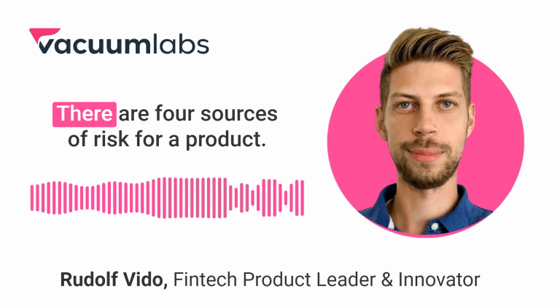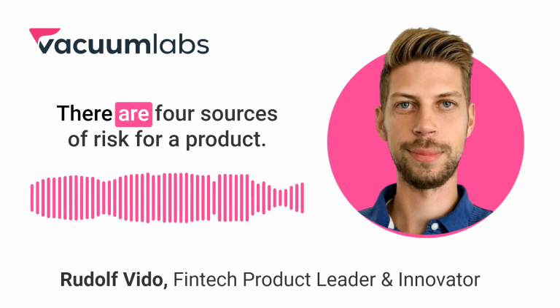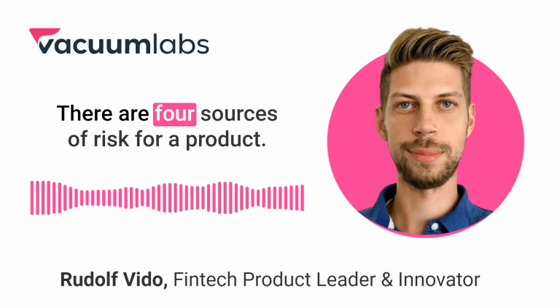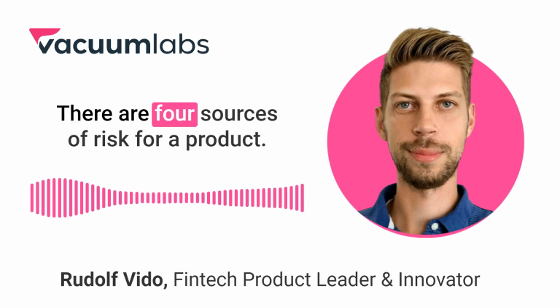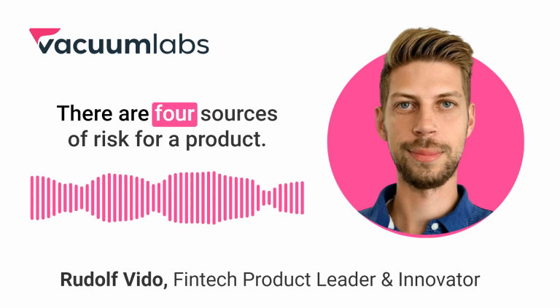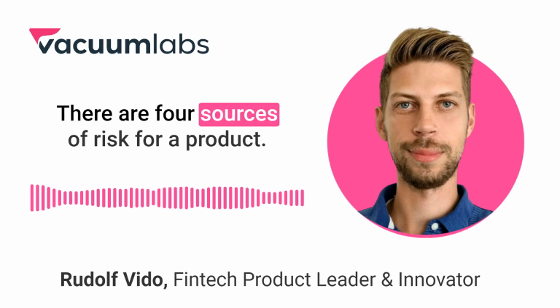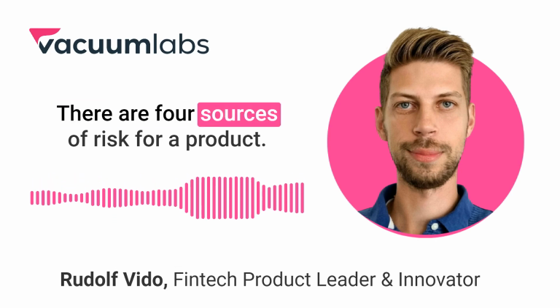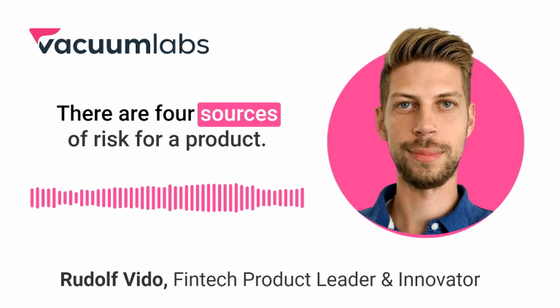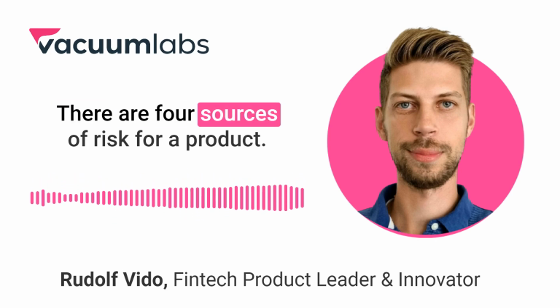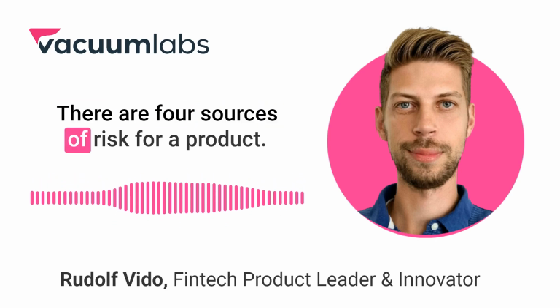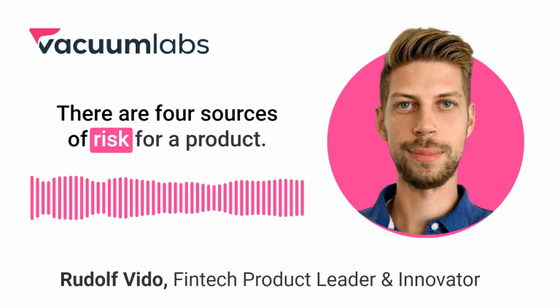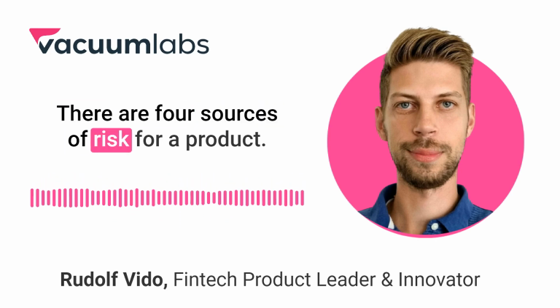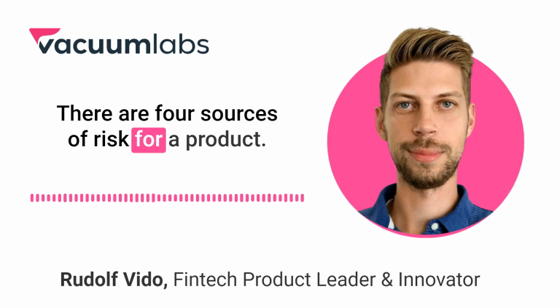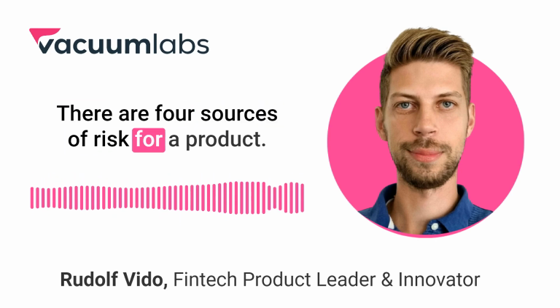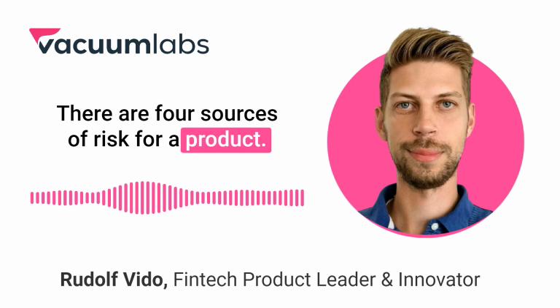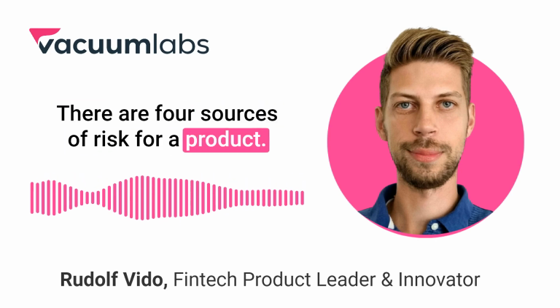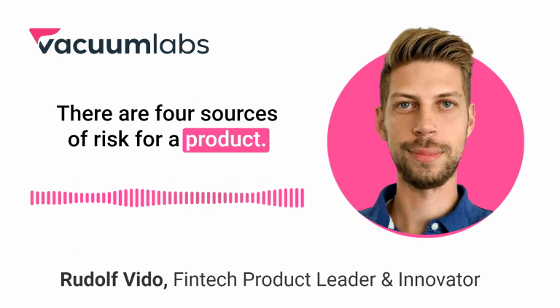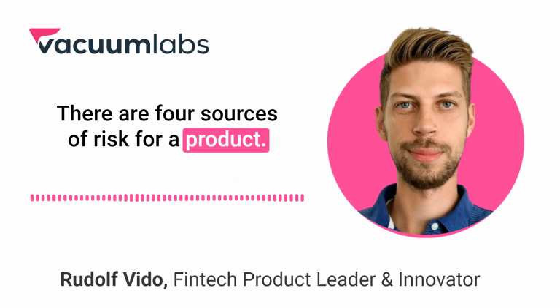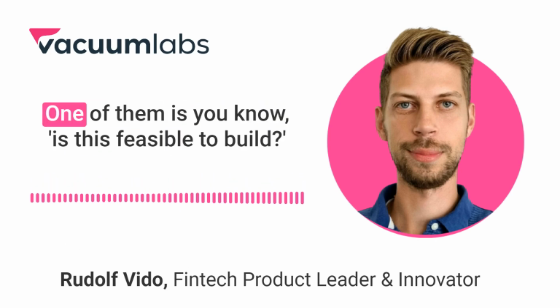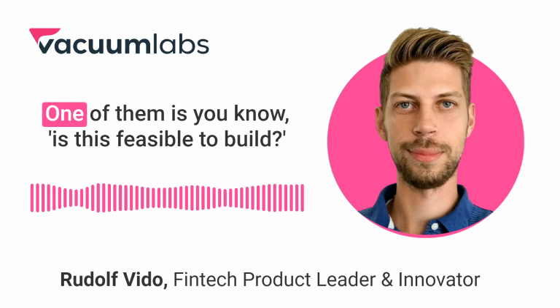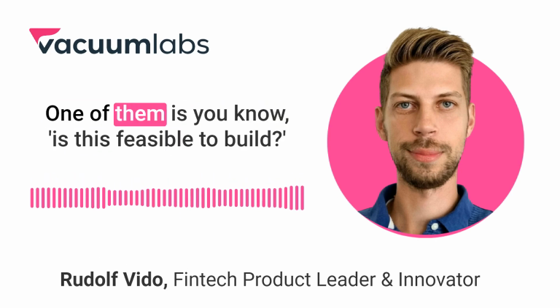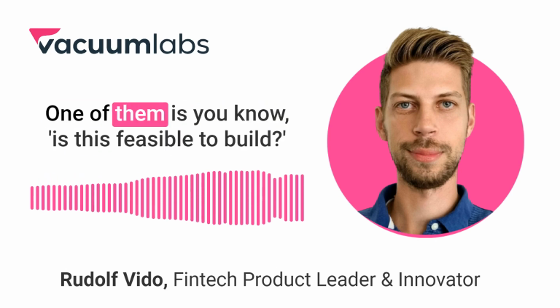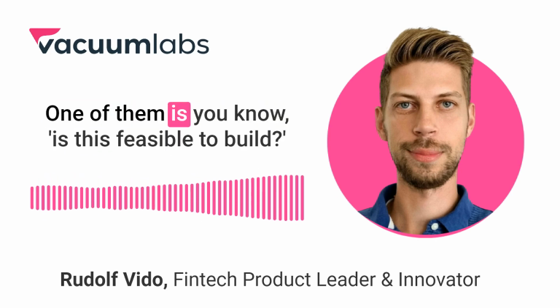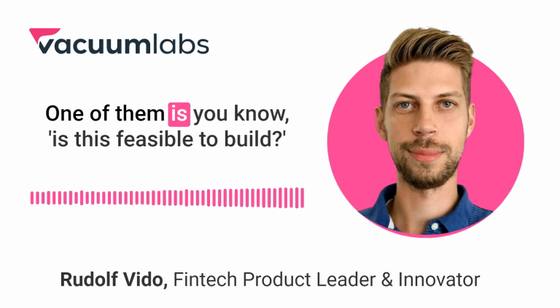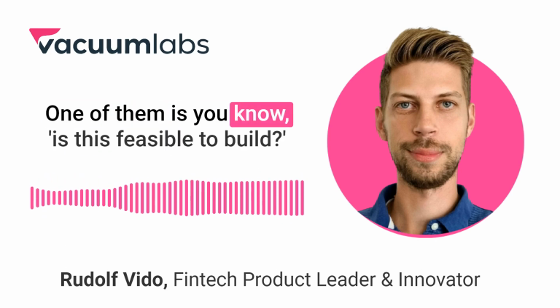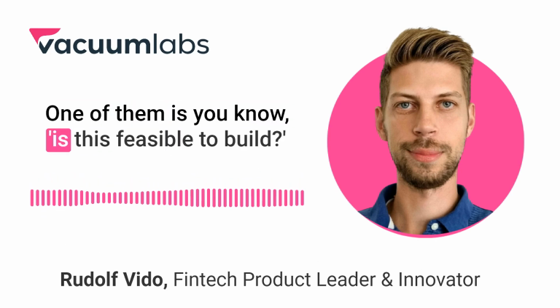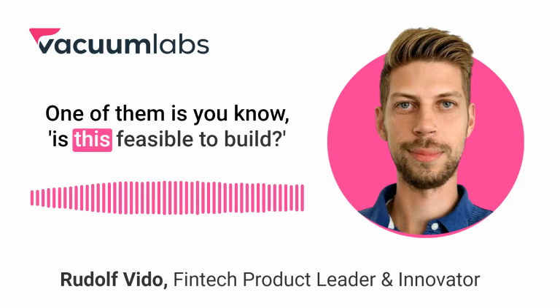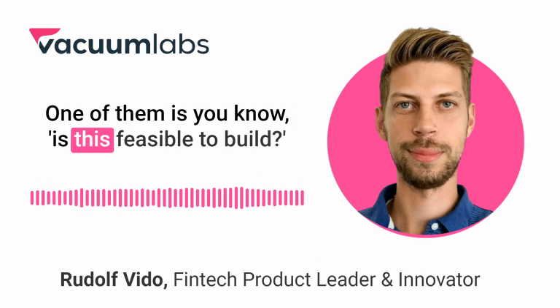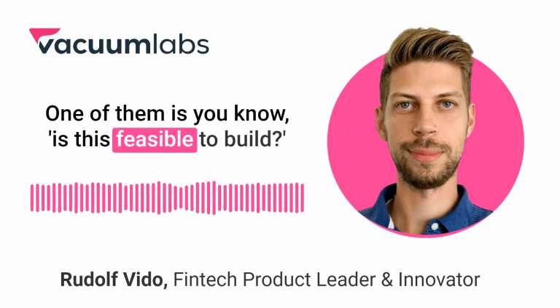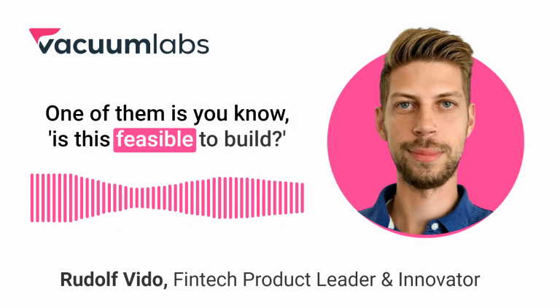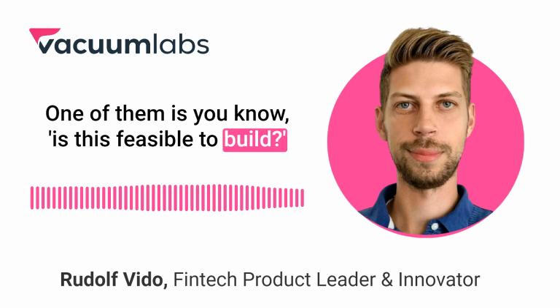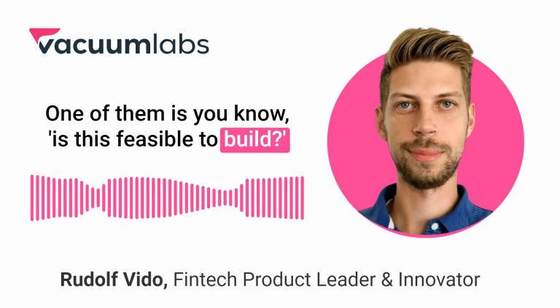There are four sources of risk for a product. One of them is: is this feasible to build?